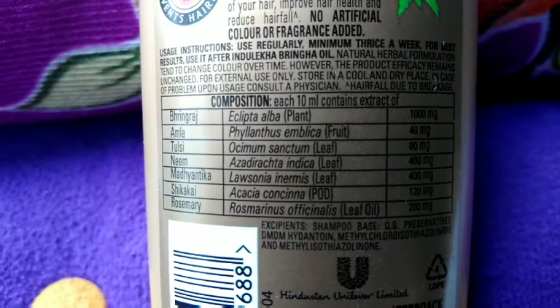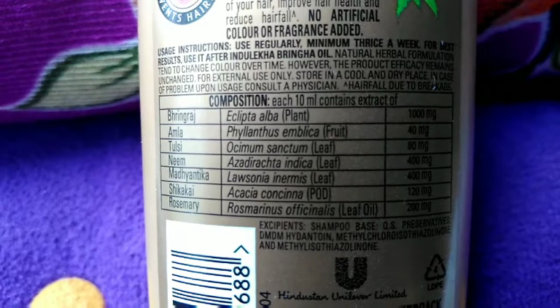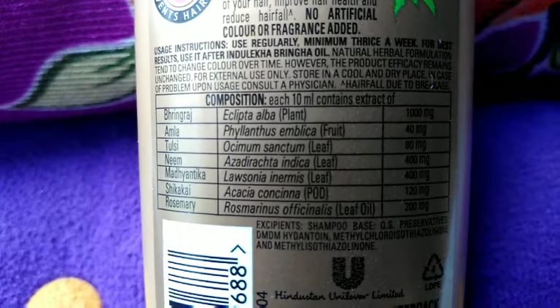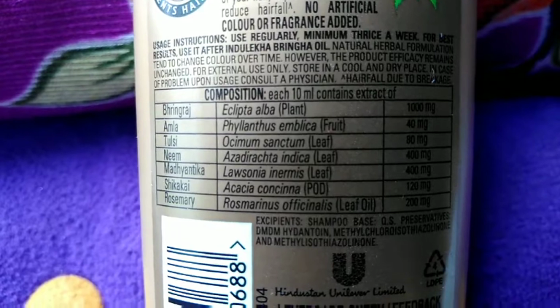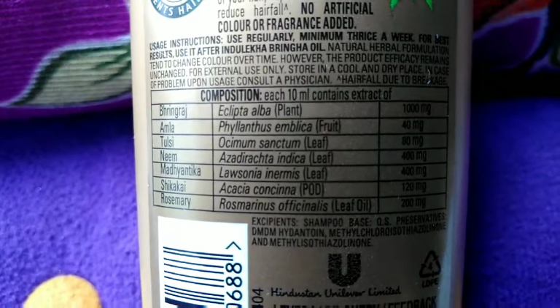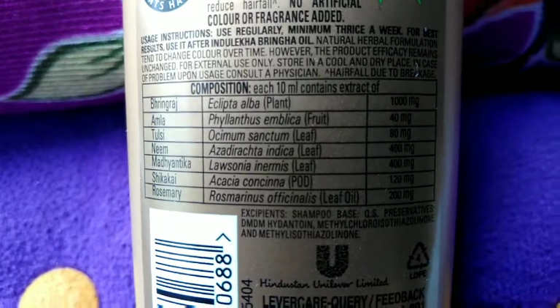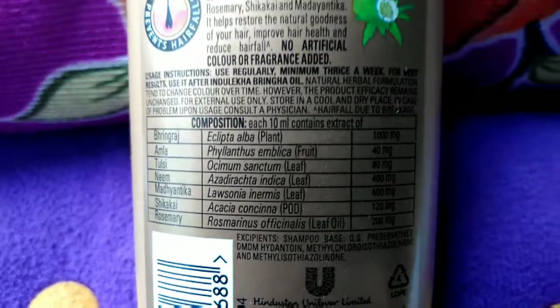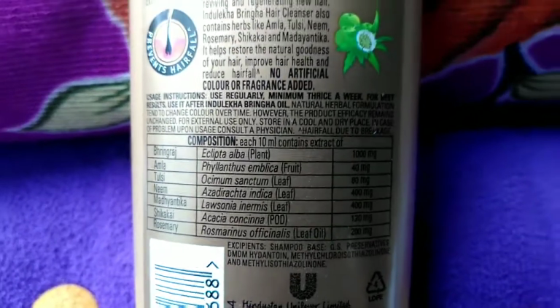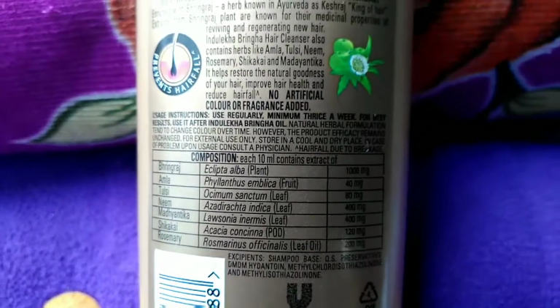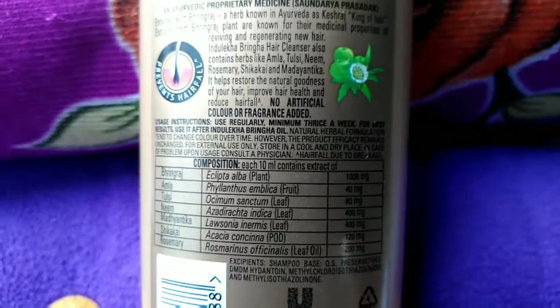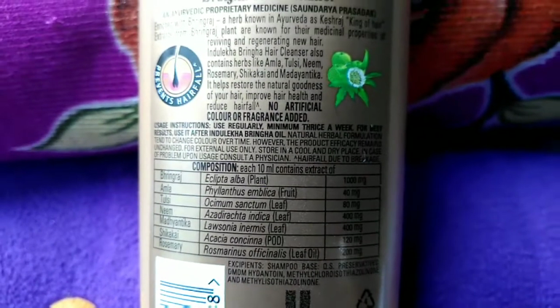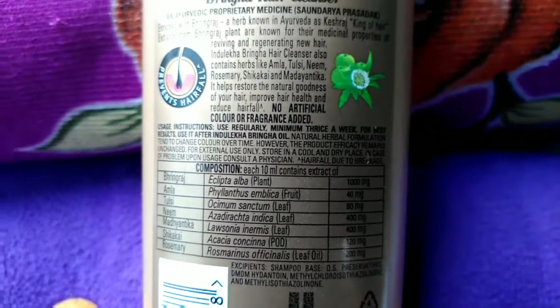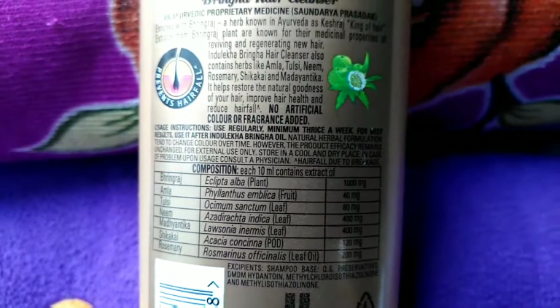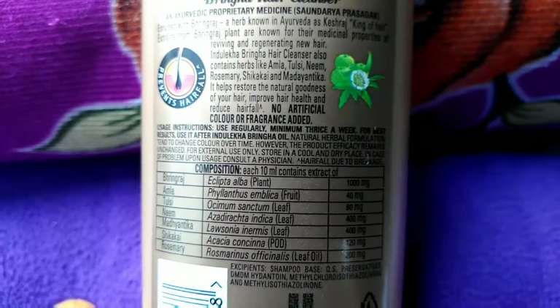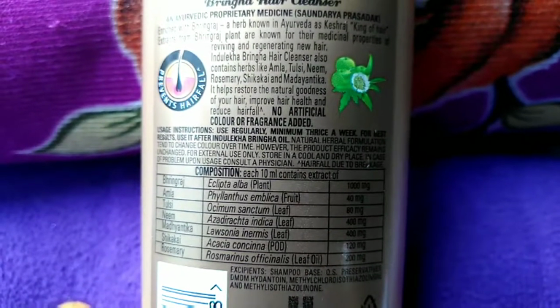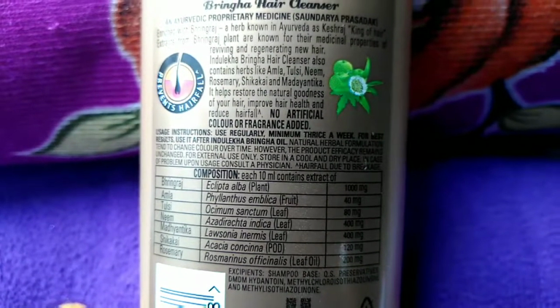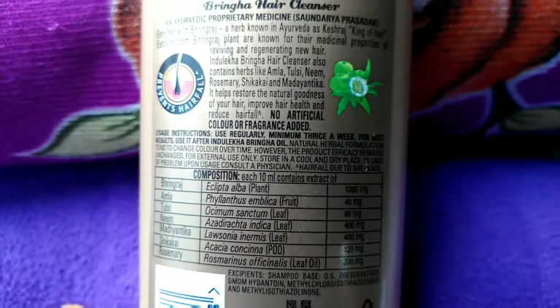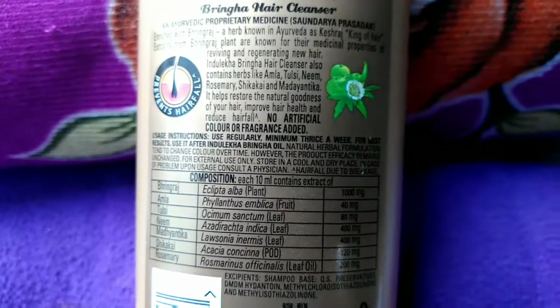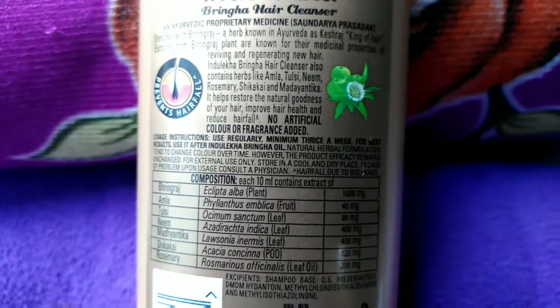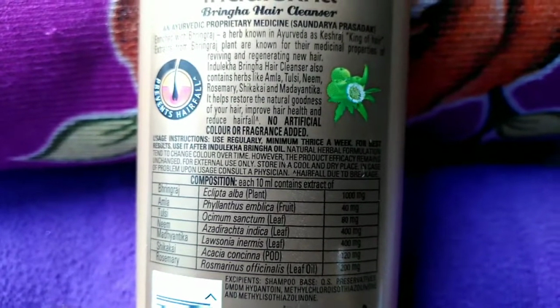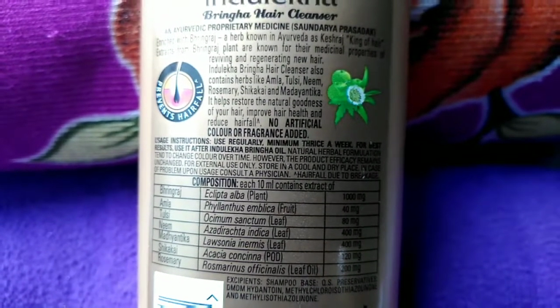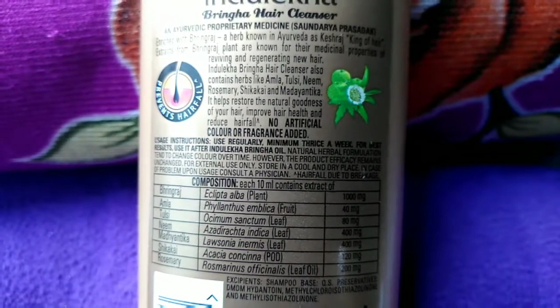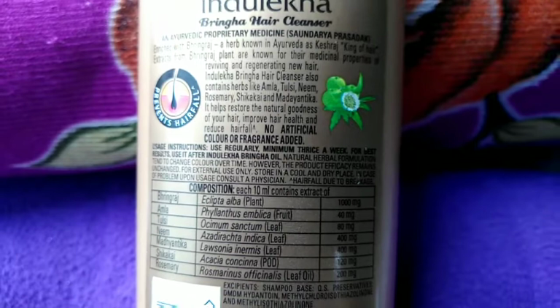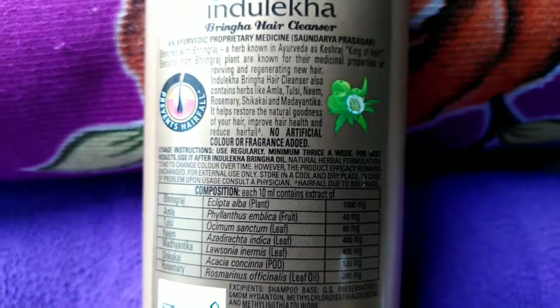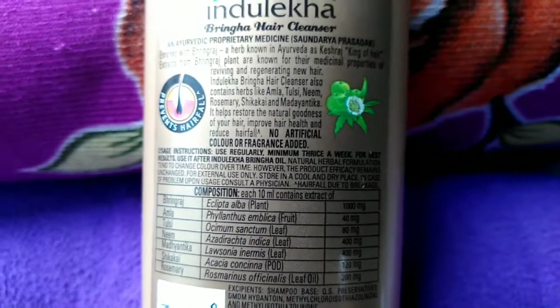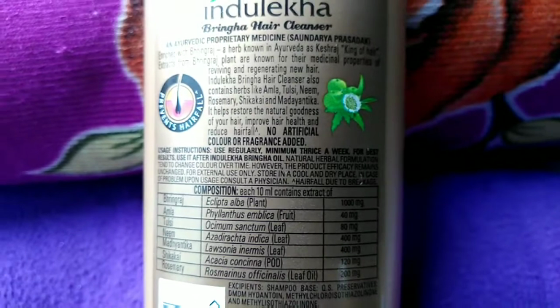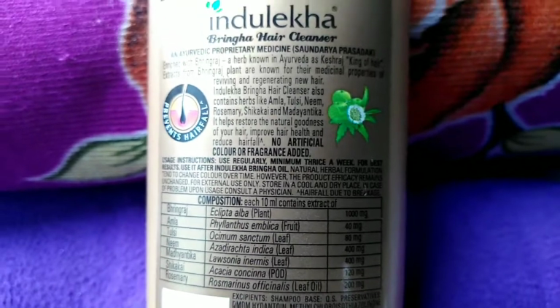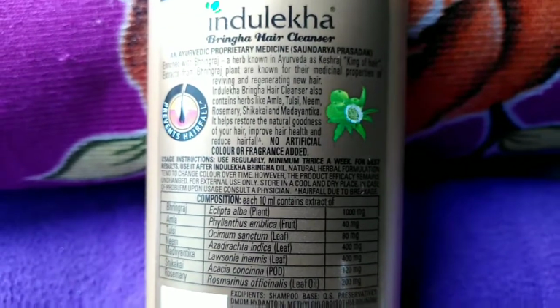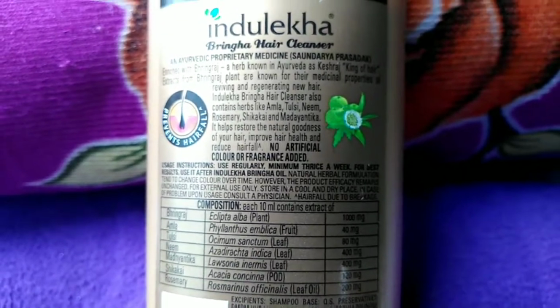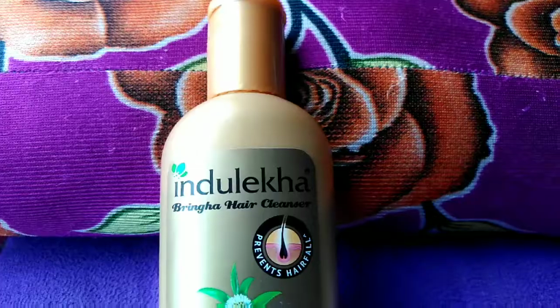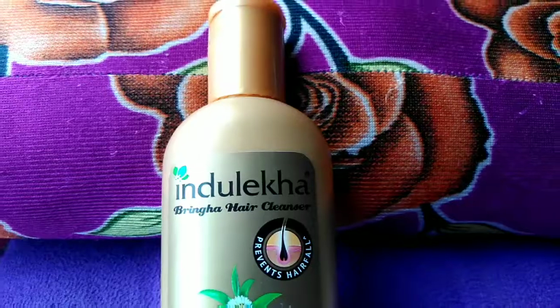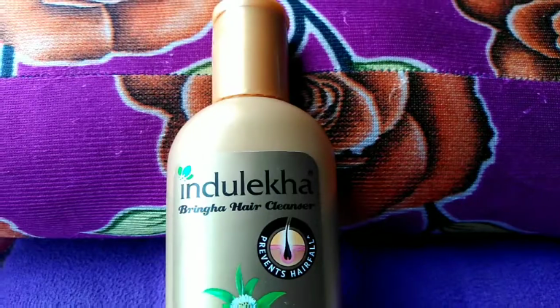Reduces dandruff to some extent. No artificial fragrance or color, so it is a safe option for colored hair.